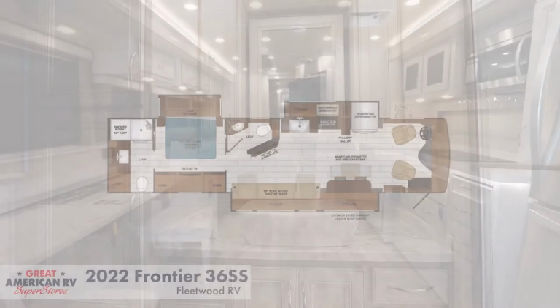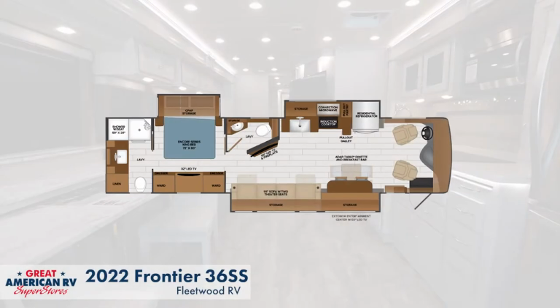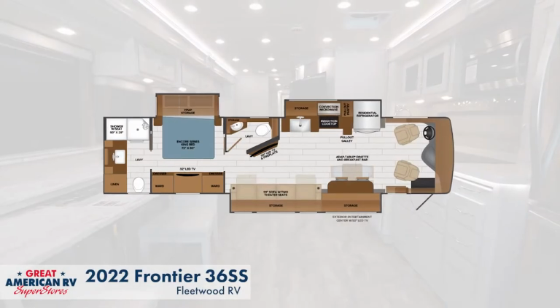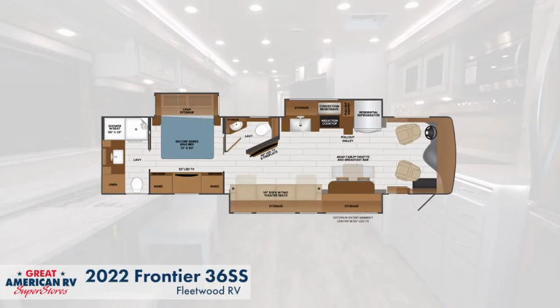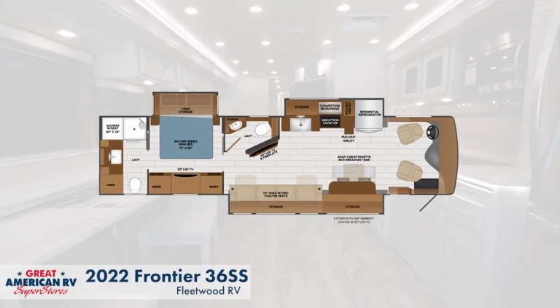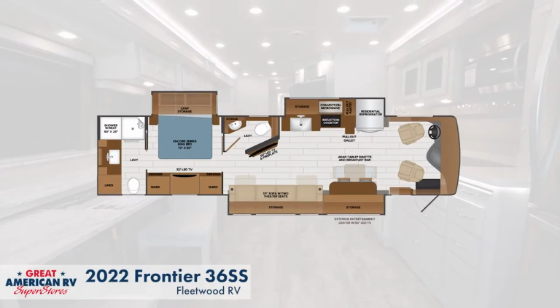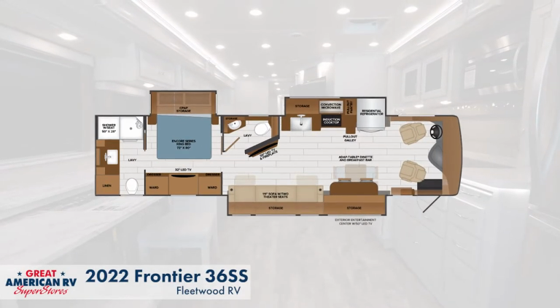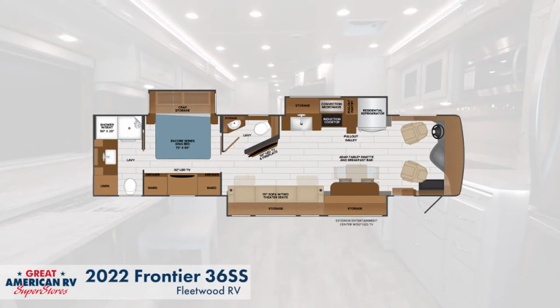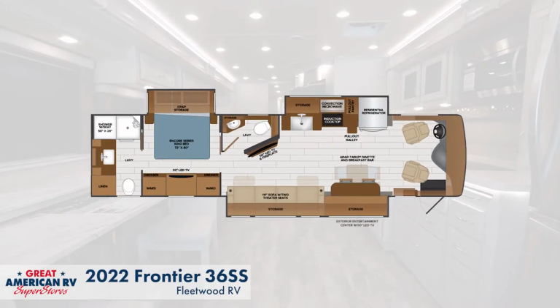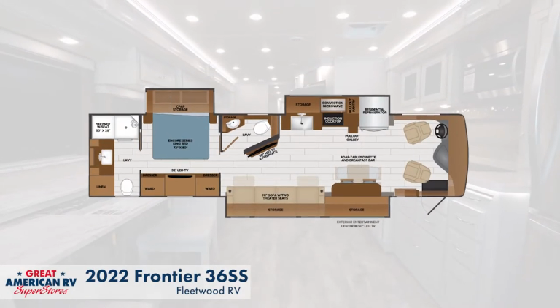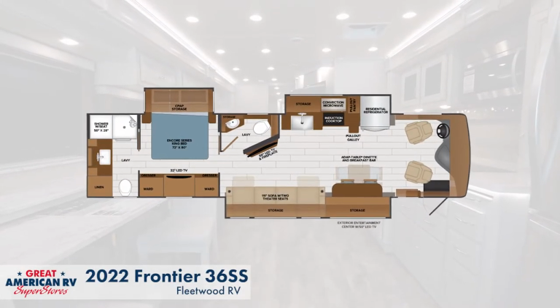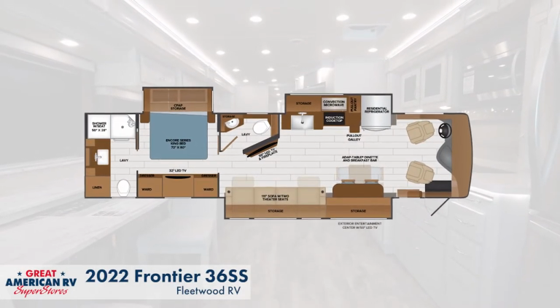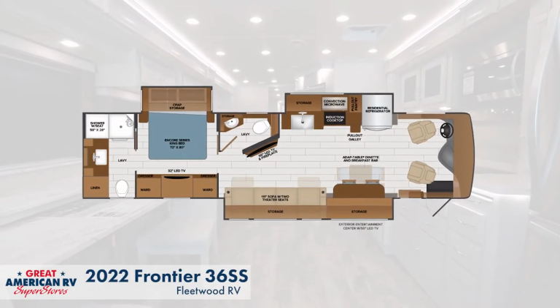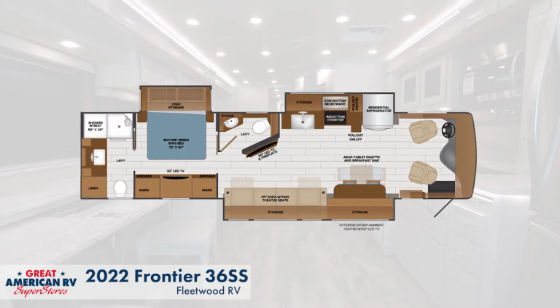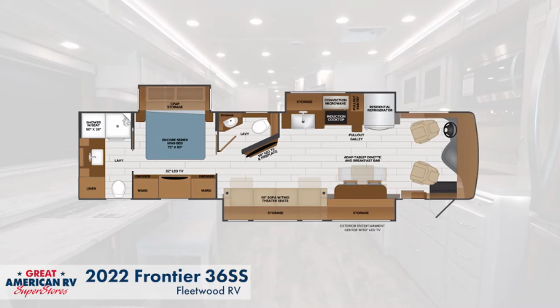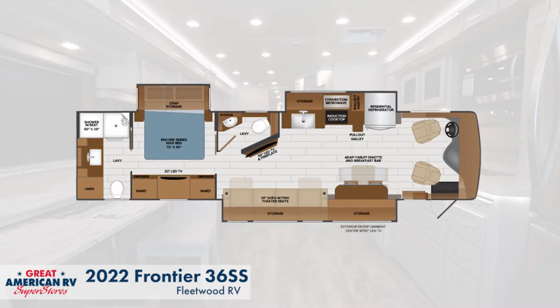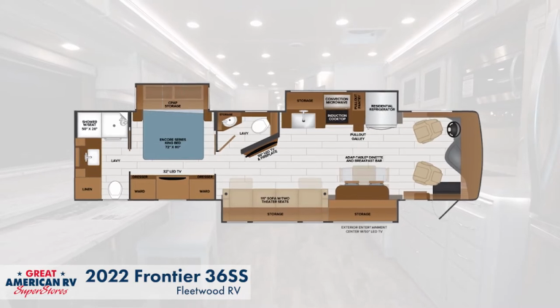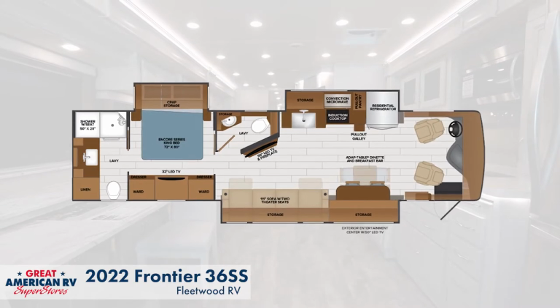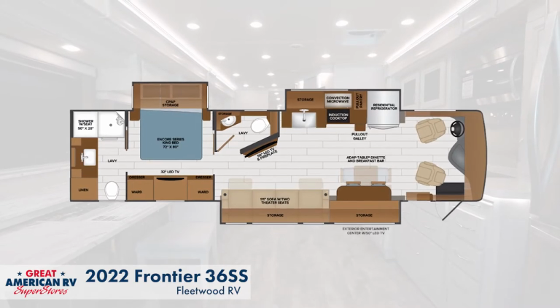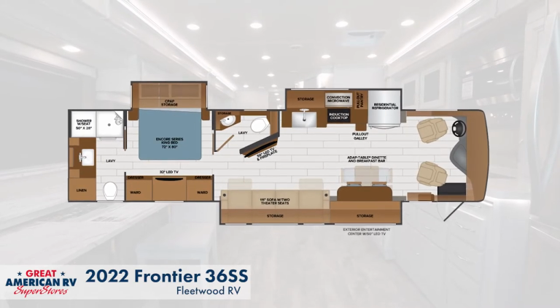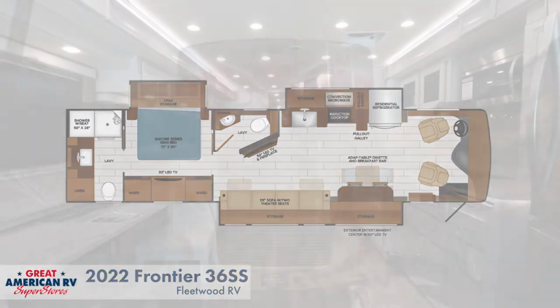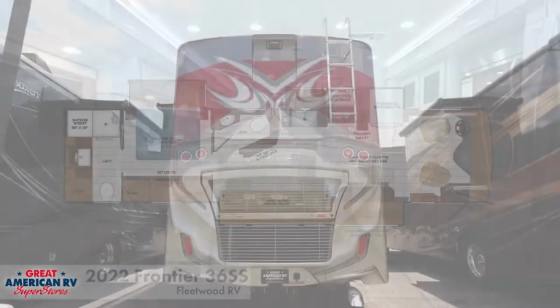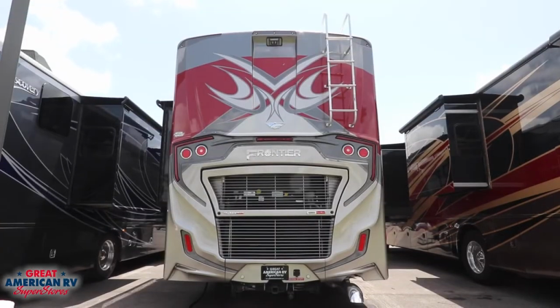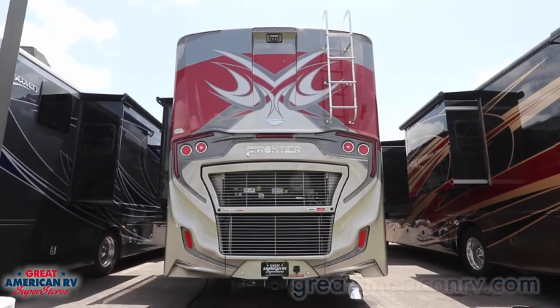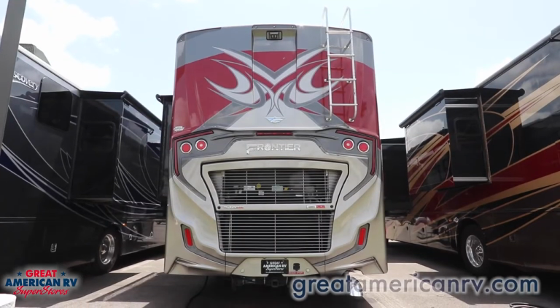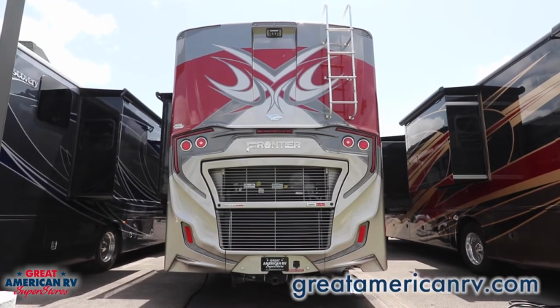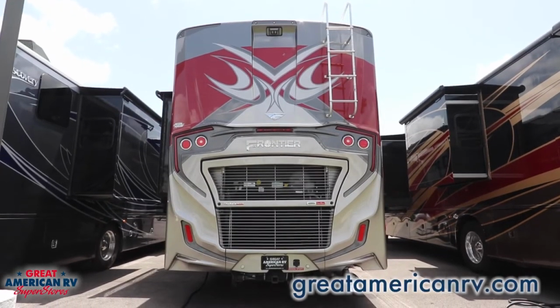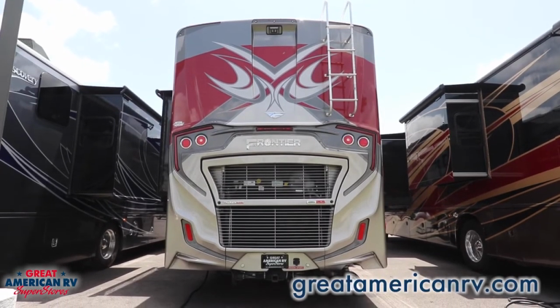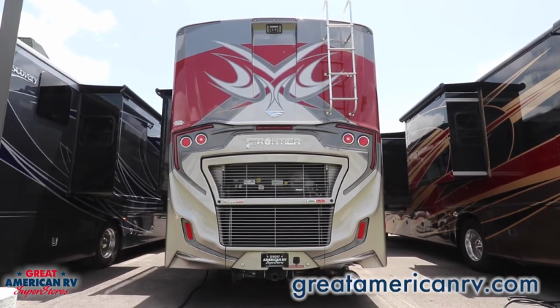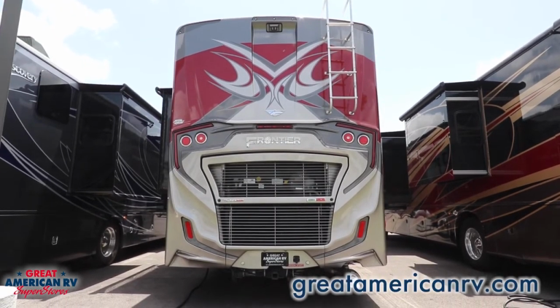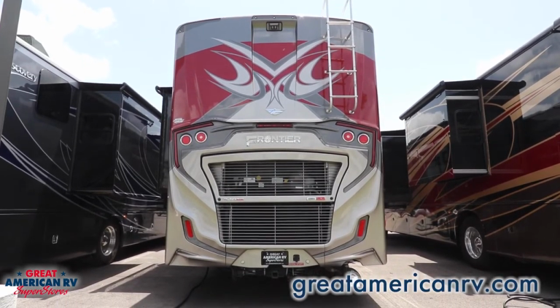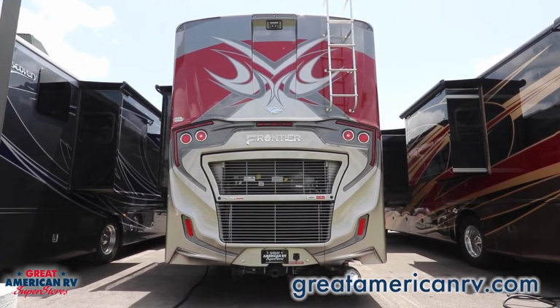For more information about this Frontier or any of the other Class A lines we carry, visit us online at GreatAmericanRV.com.